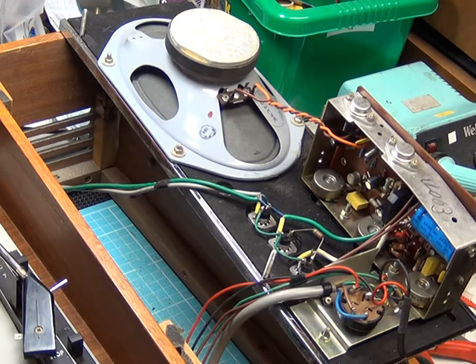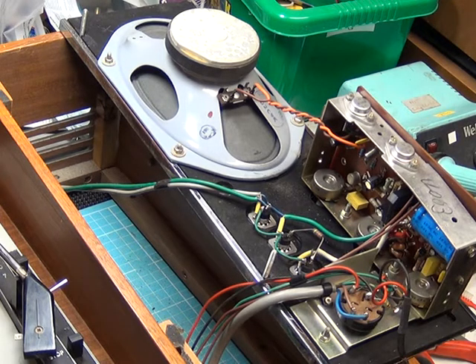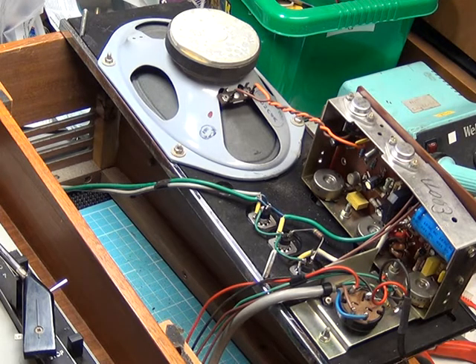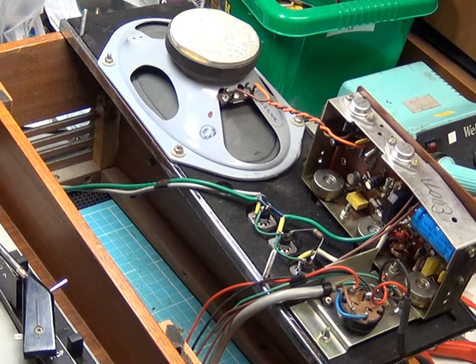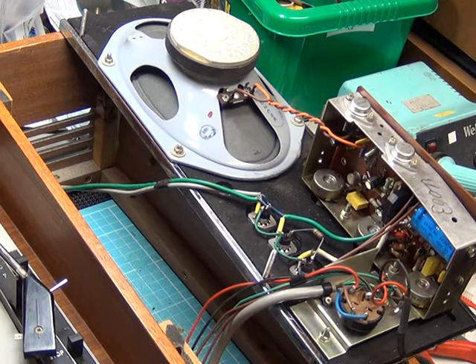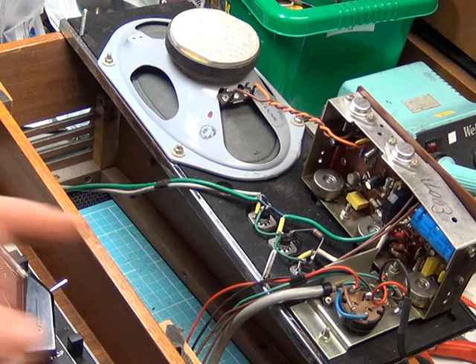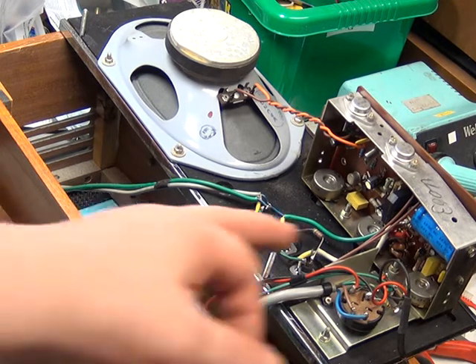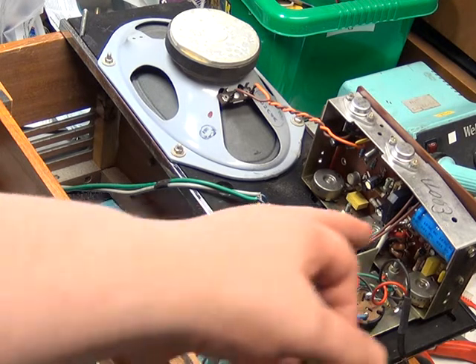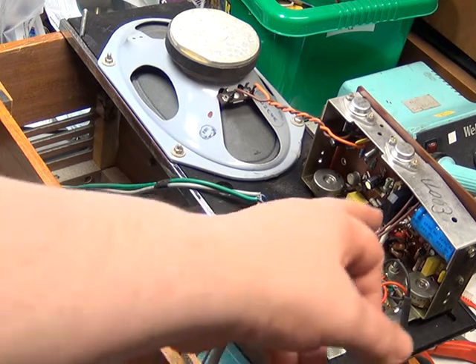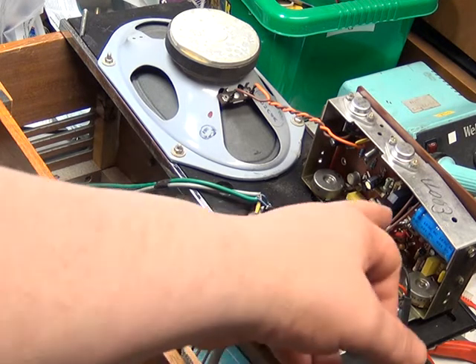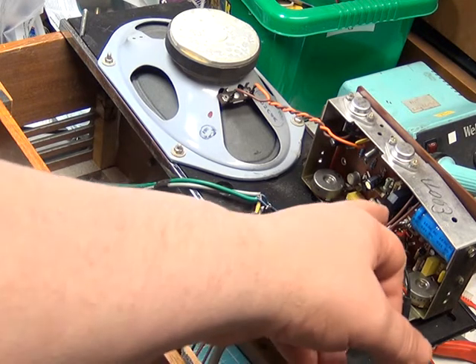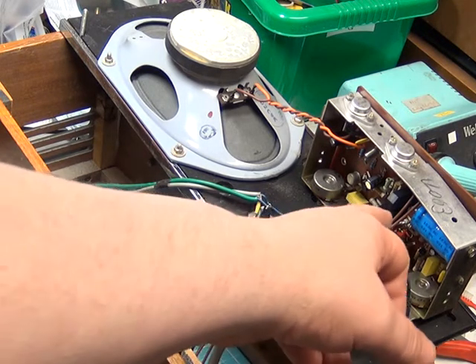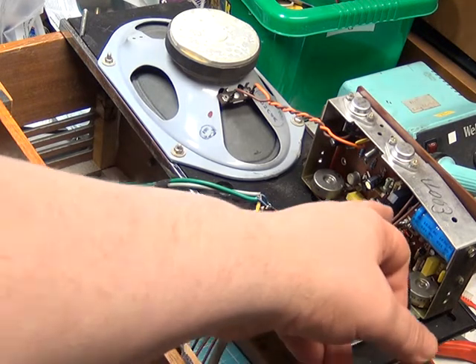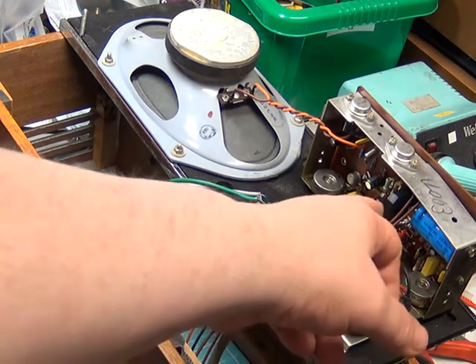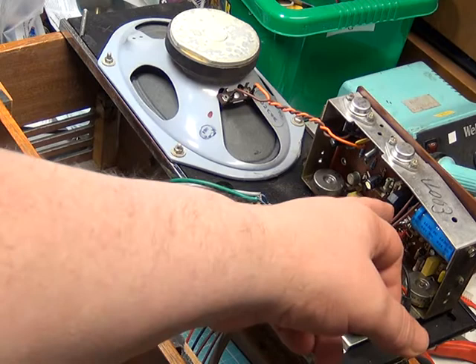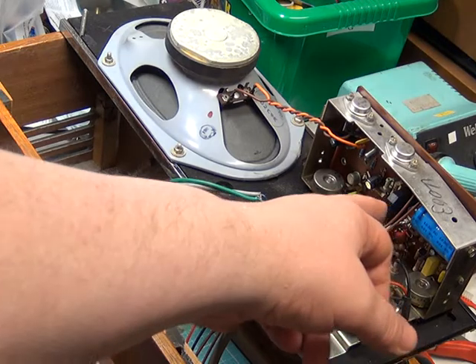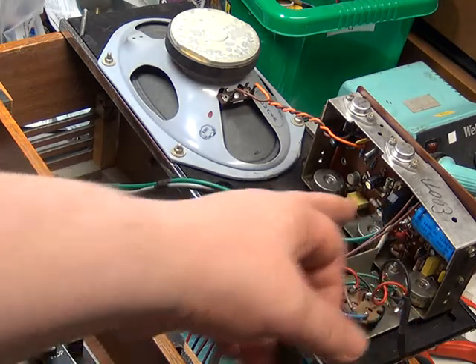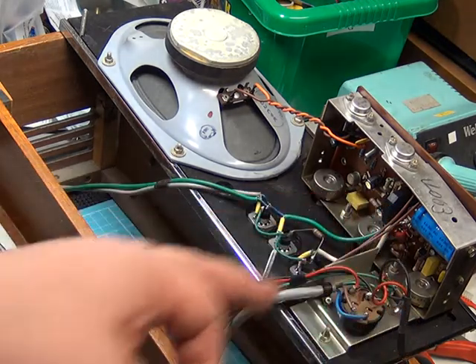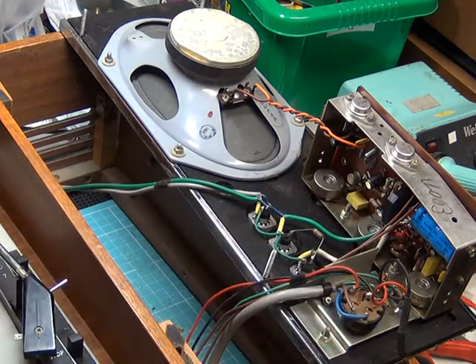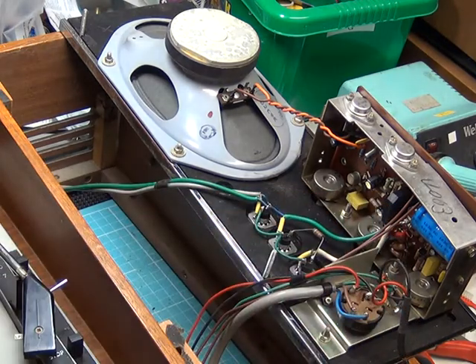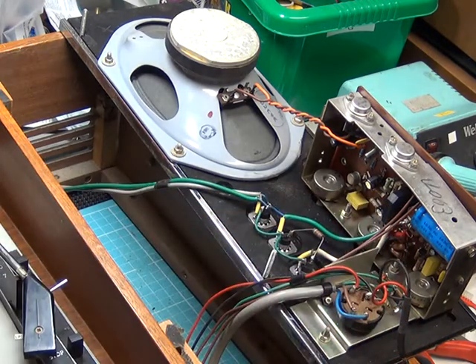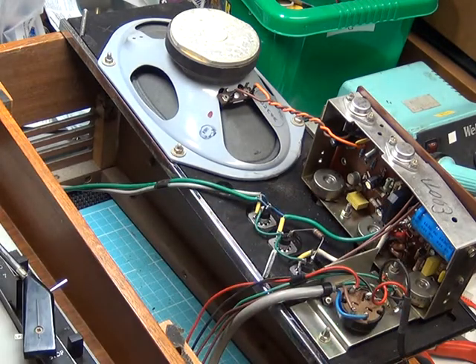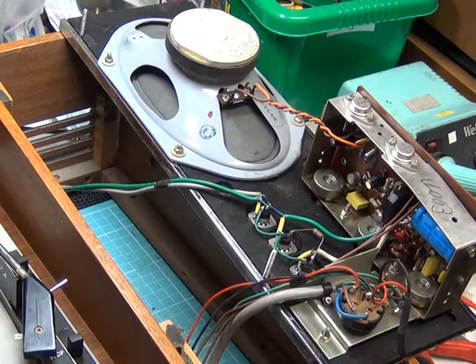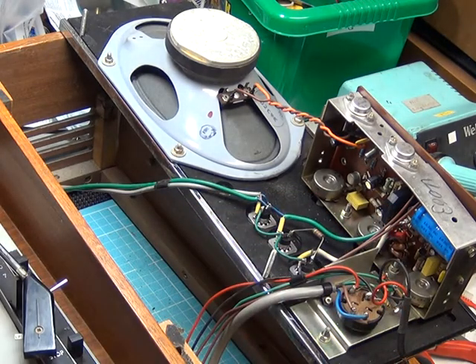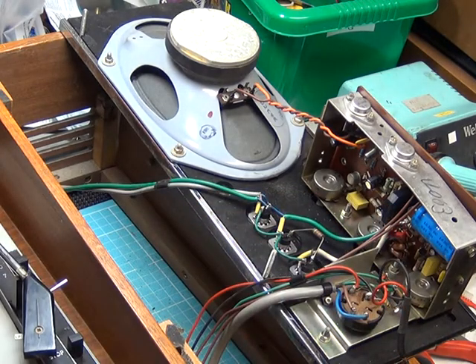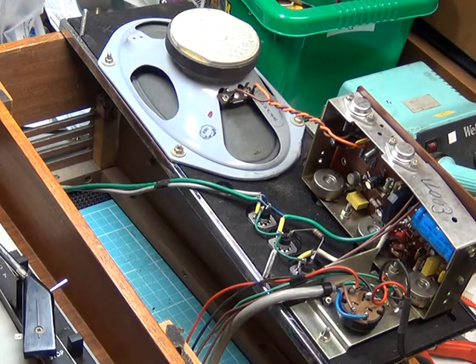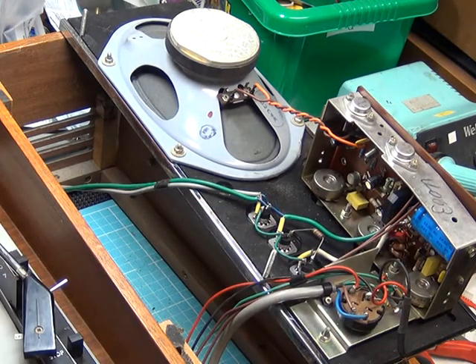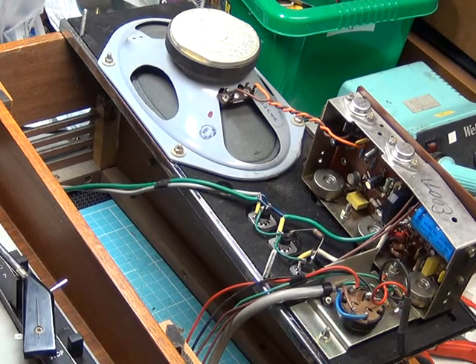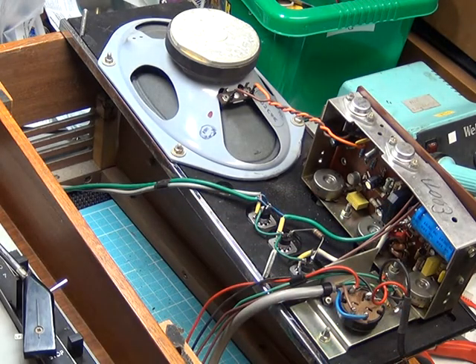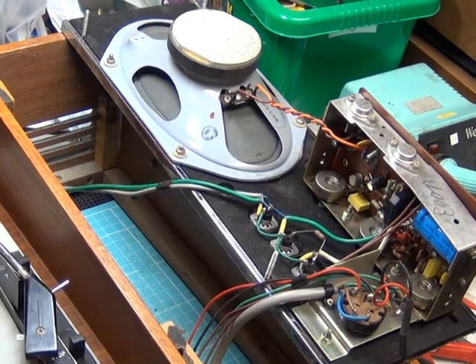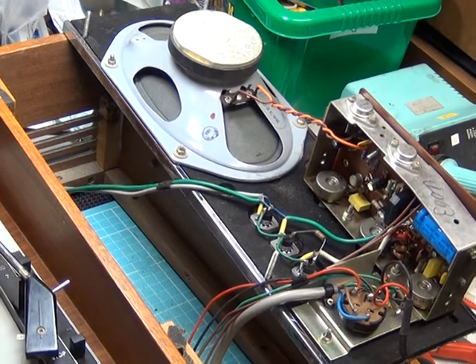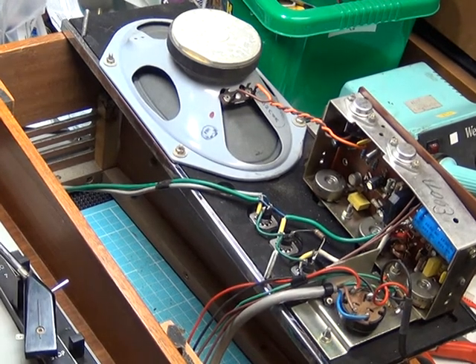As part of our diagnosis, we chose to change the bridge rectifier. We put a bit more of a robust one in than was originally fitted.